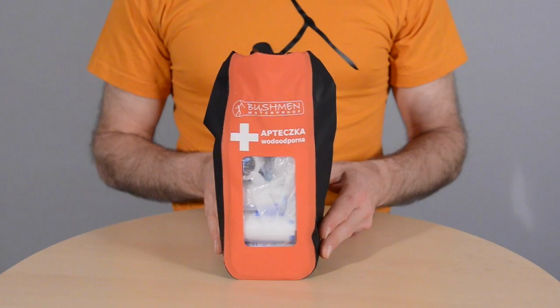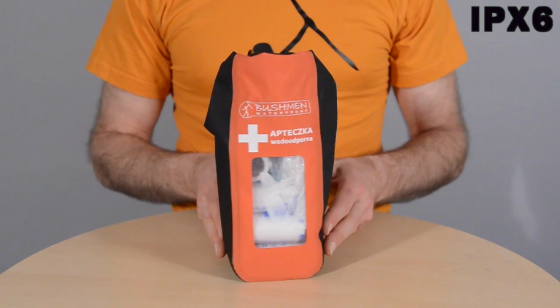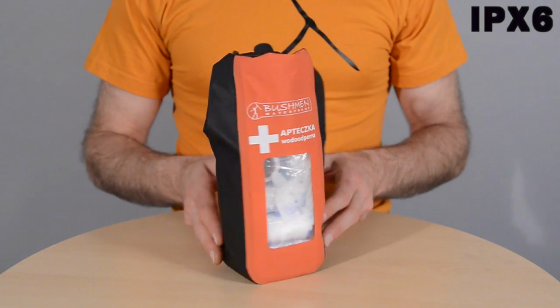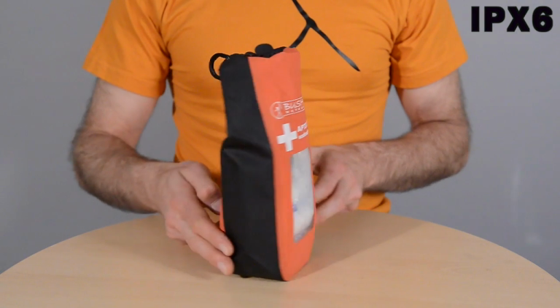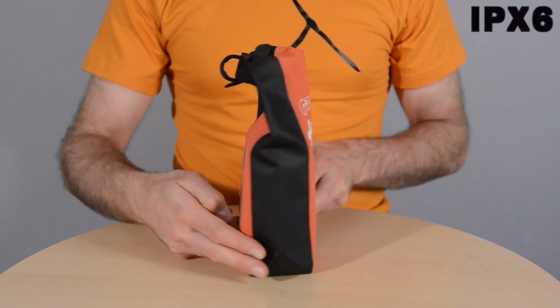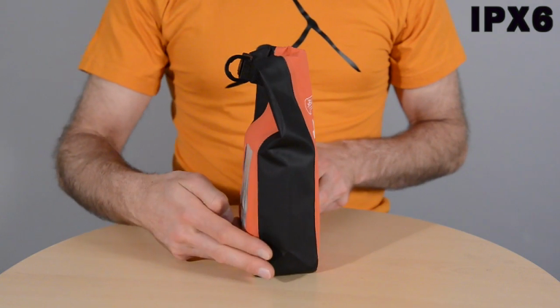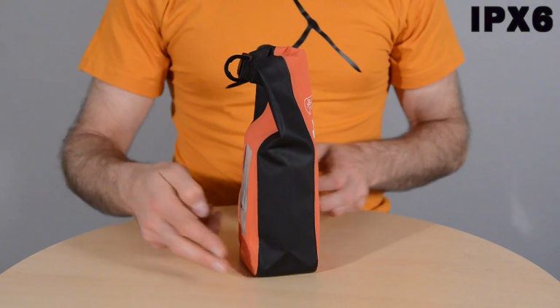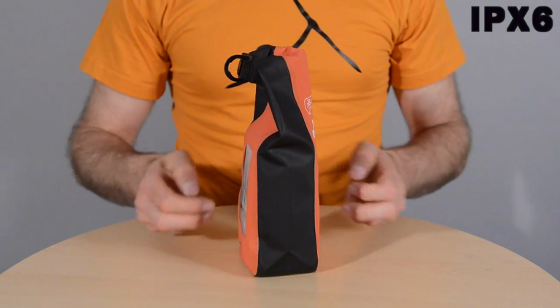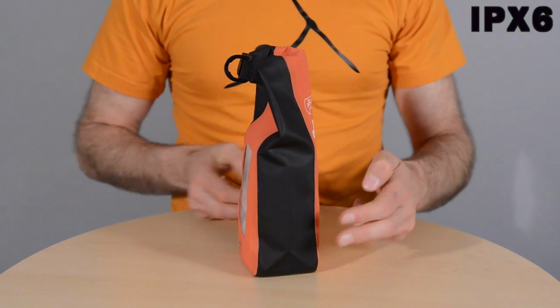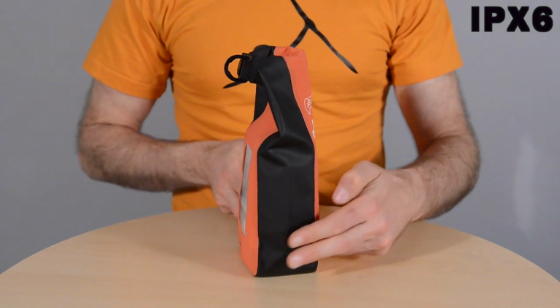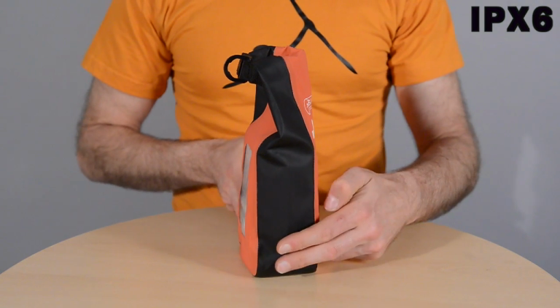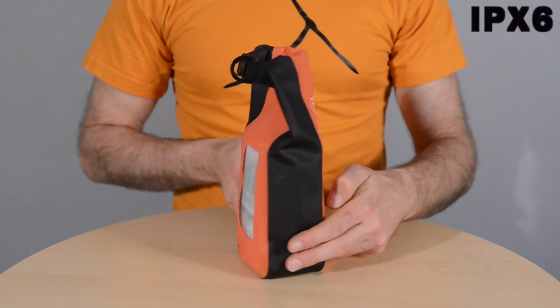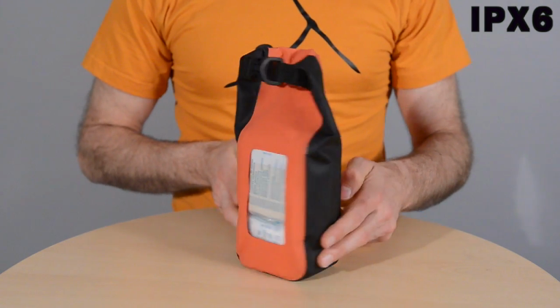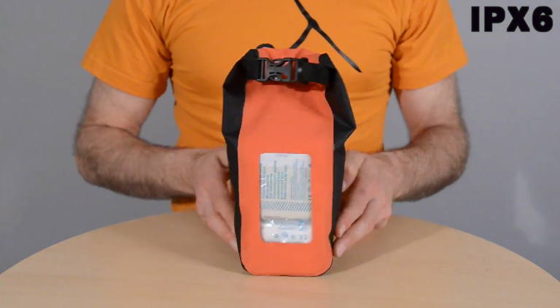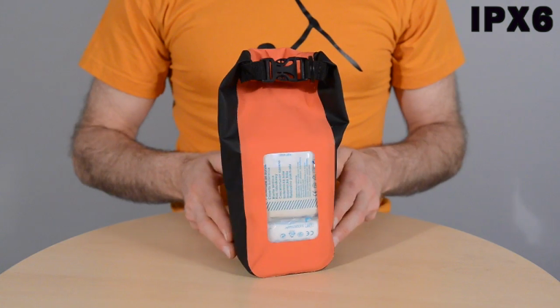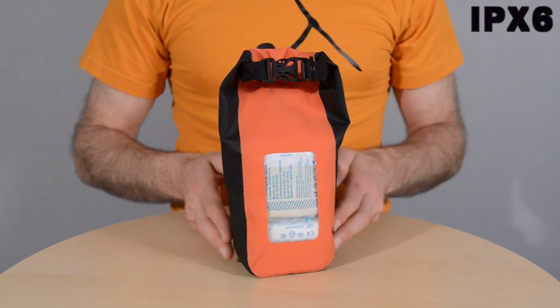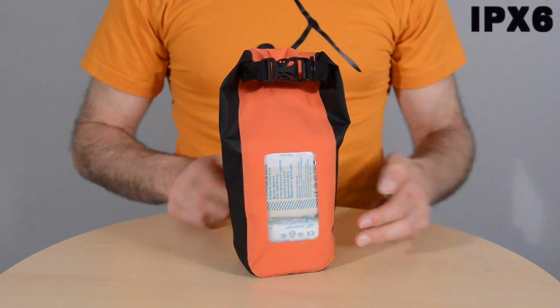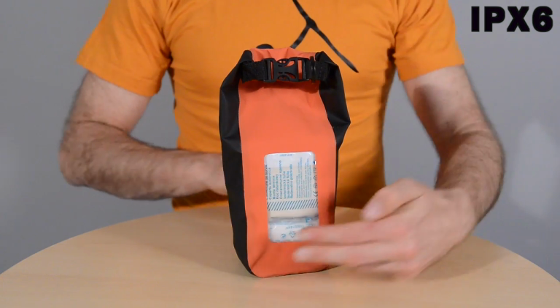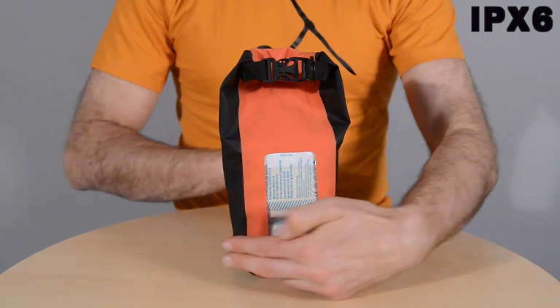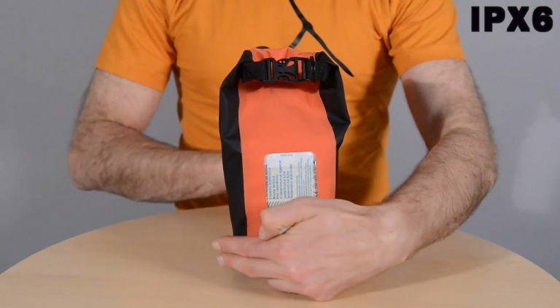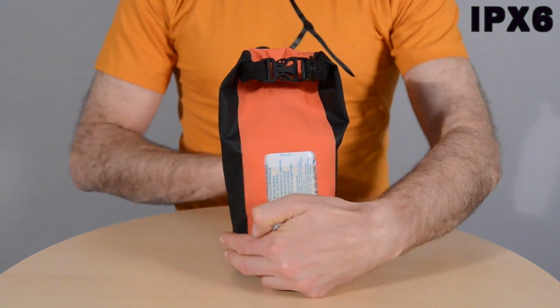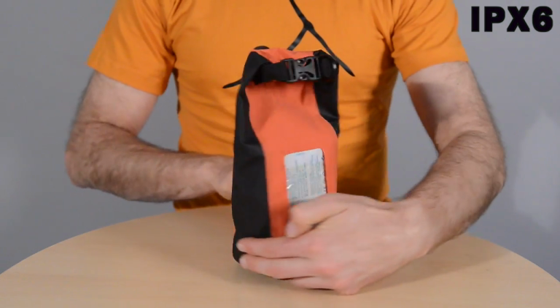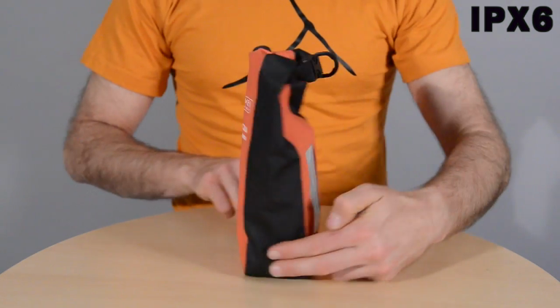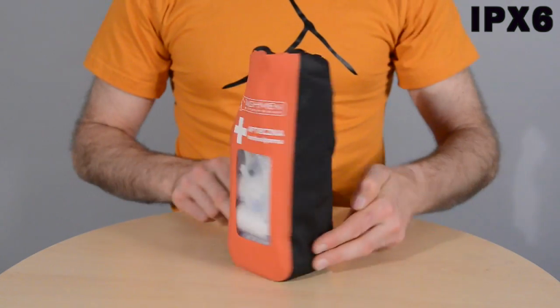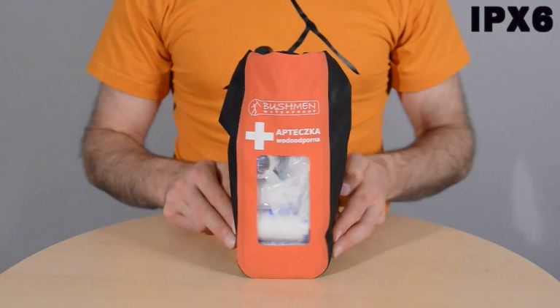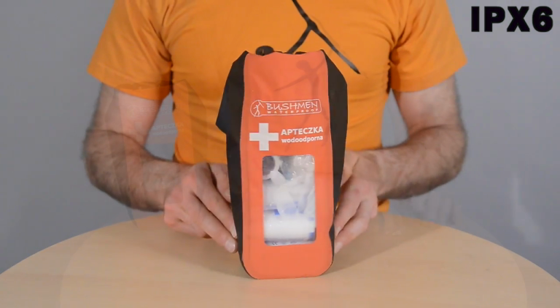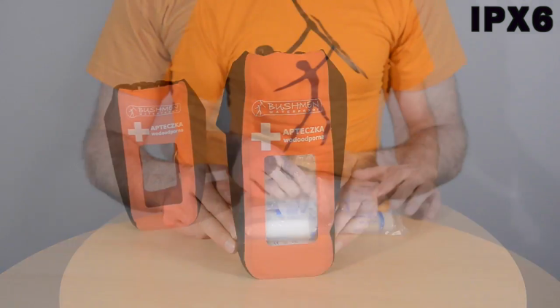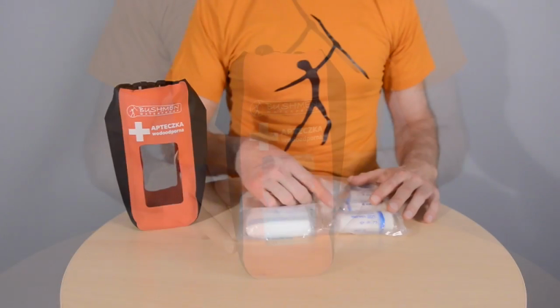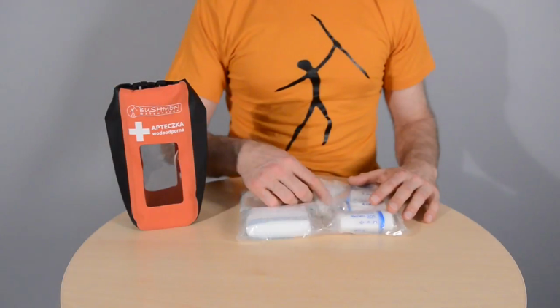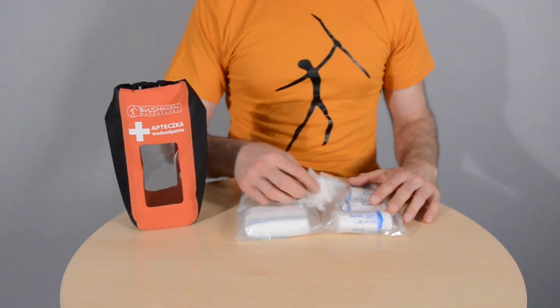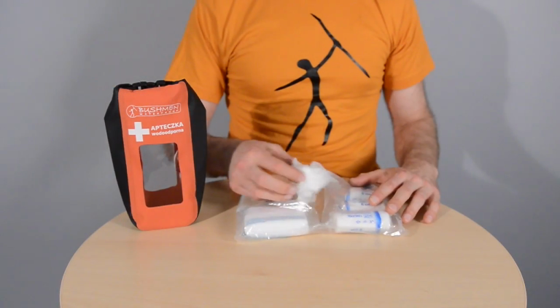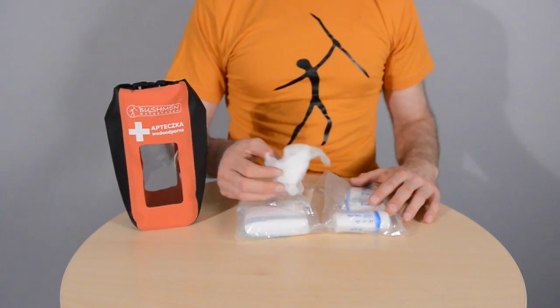This is a waterproof first aid kit. It protects the inside from dust, dirt, and water.